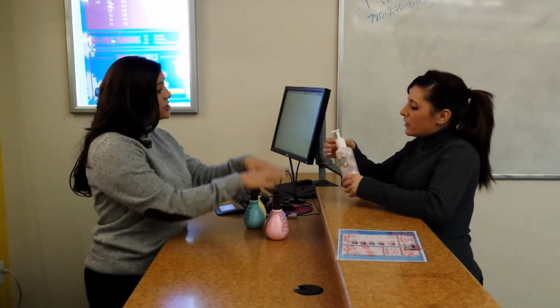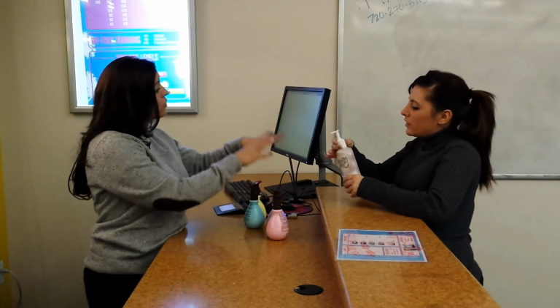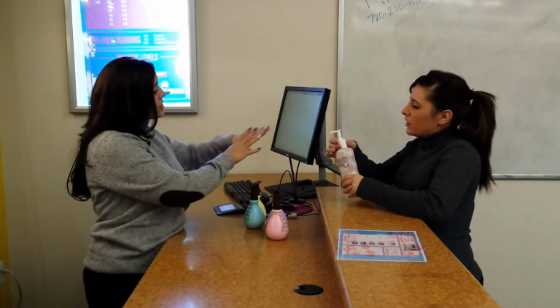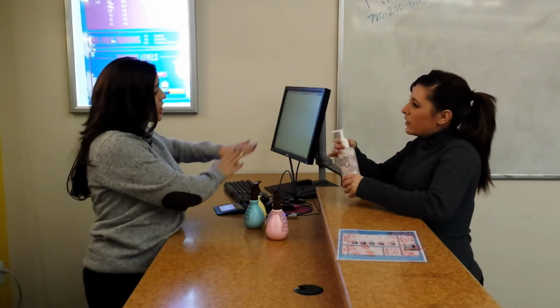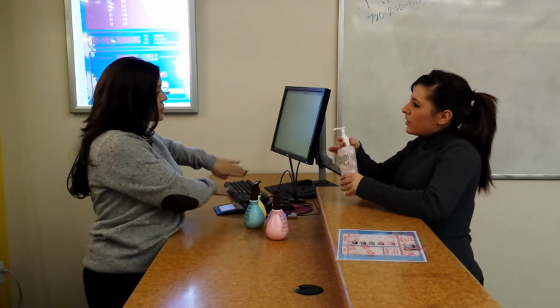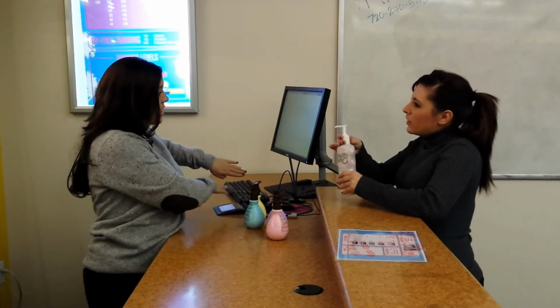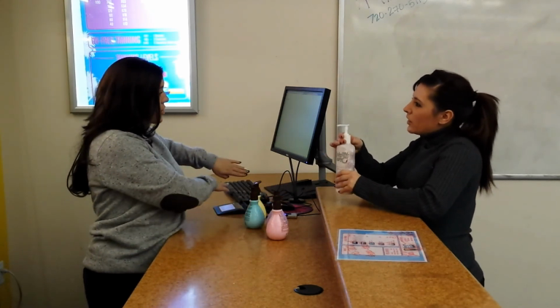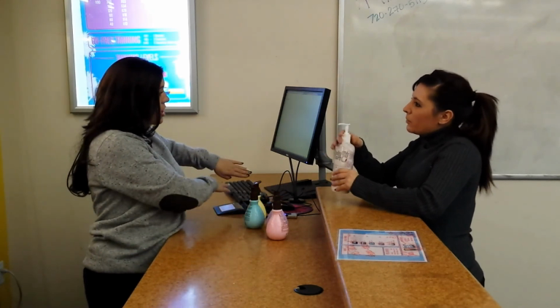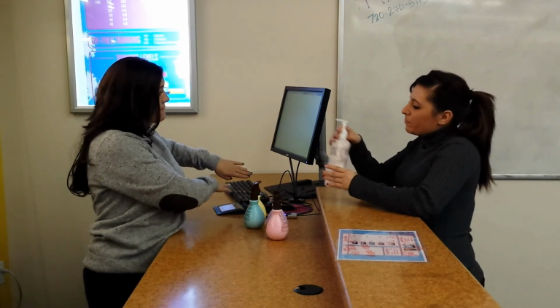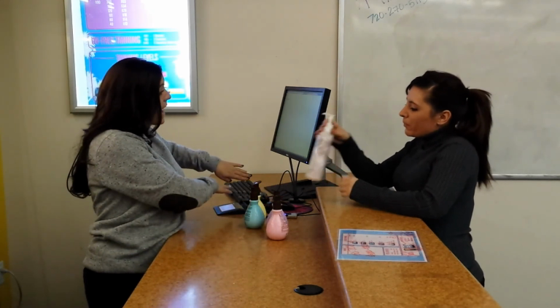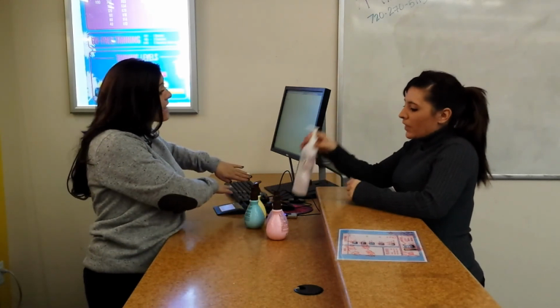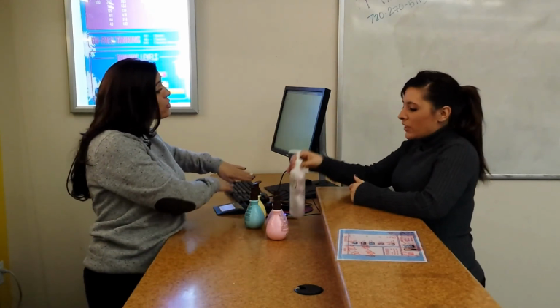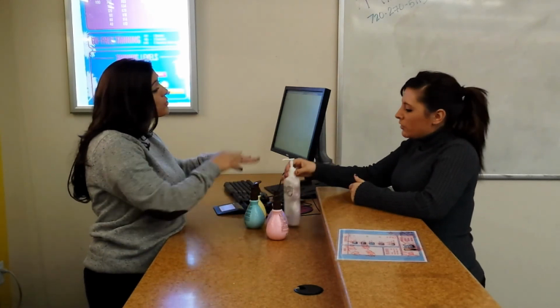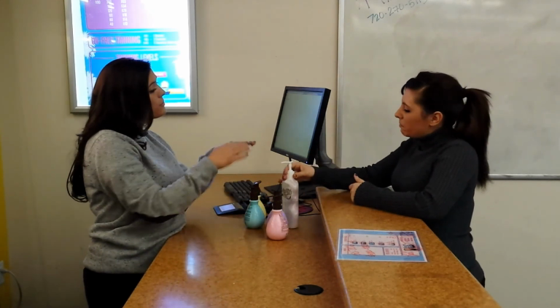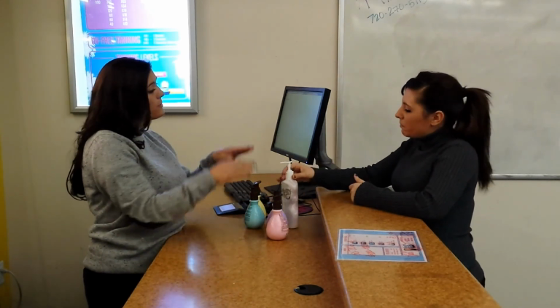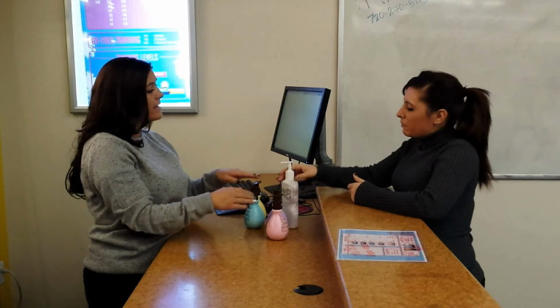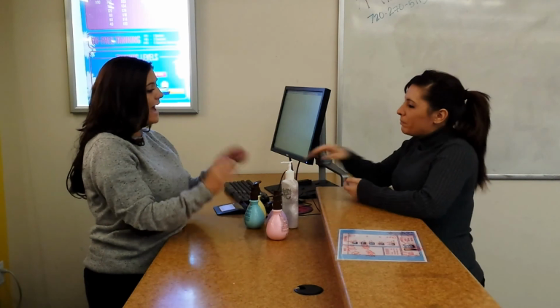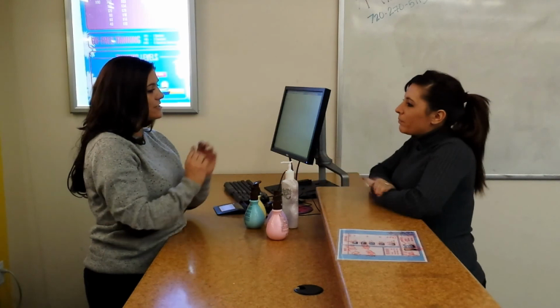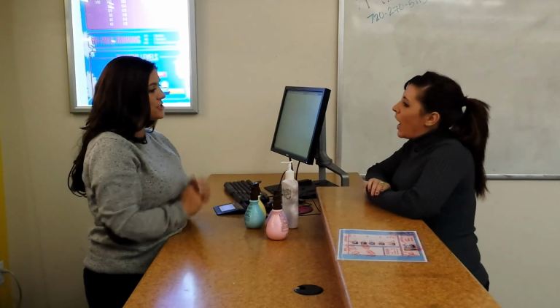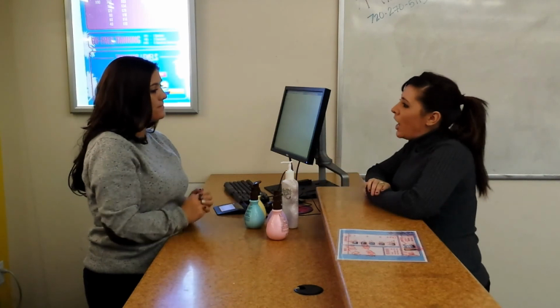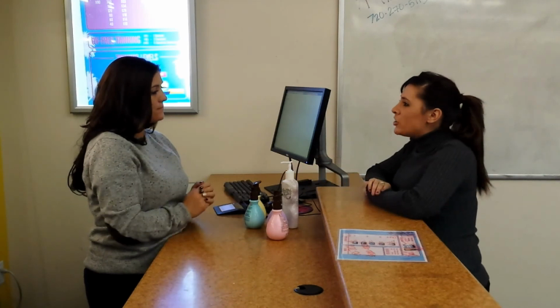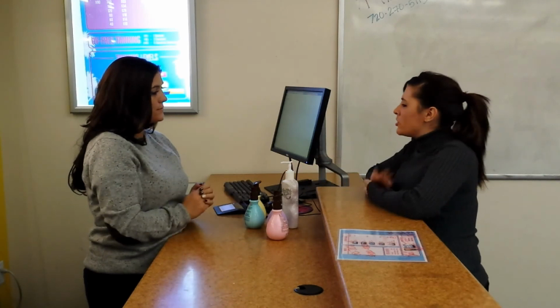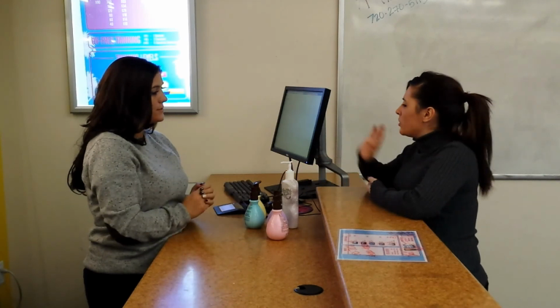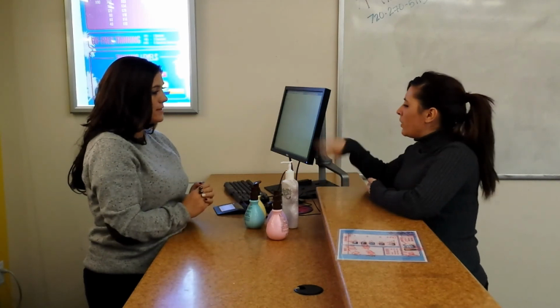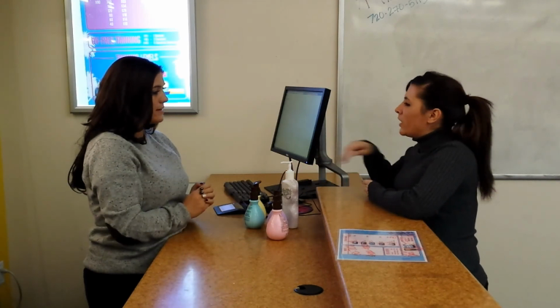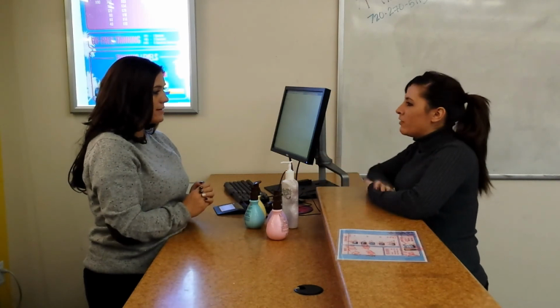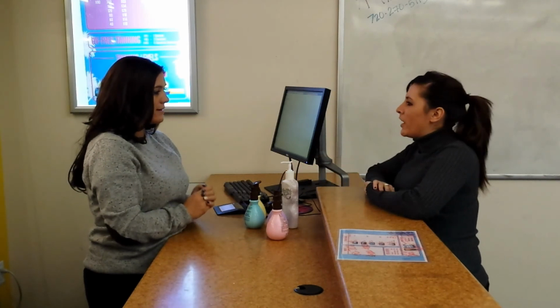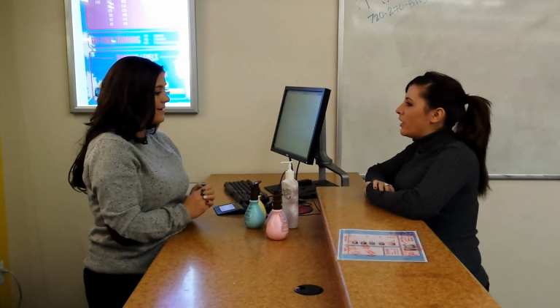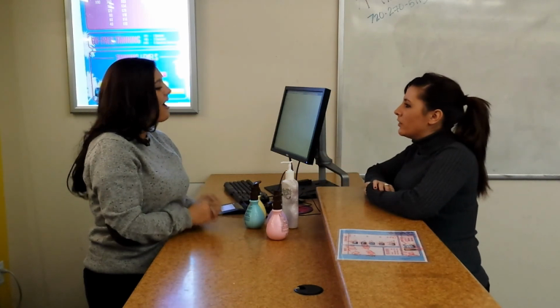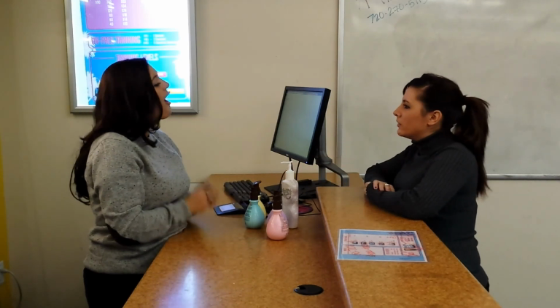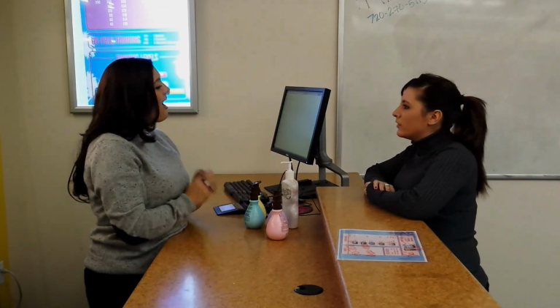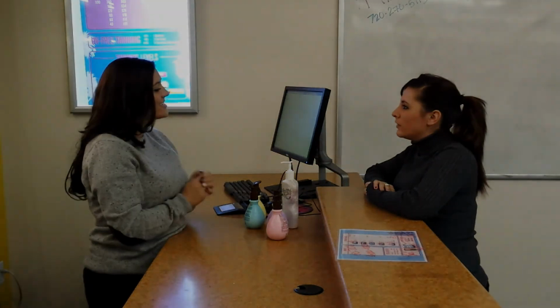Did you want to charge it on the card on file or will you be paying cash? I'll just do it right on file. Awesome.